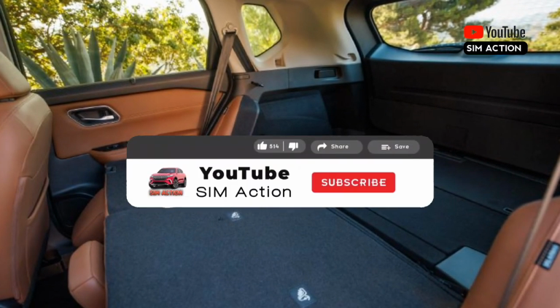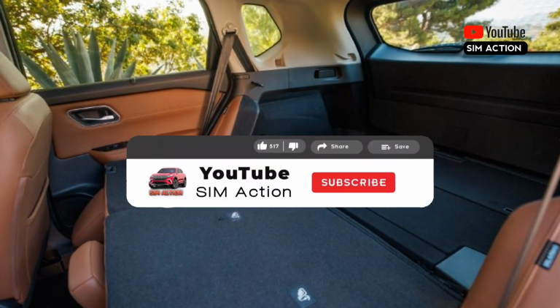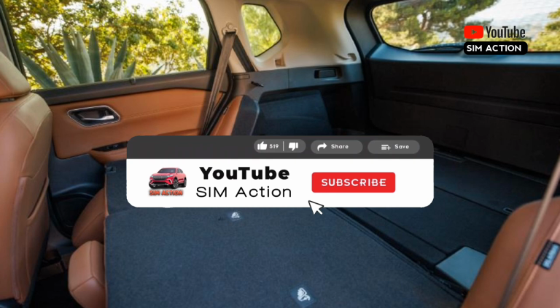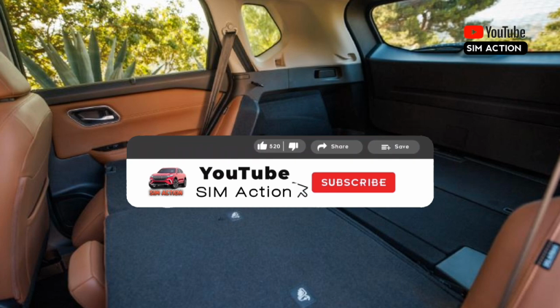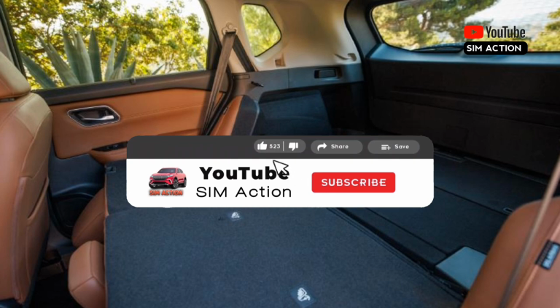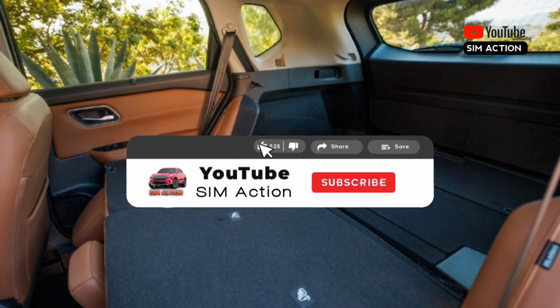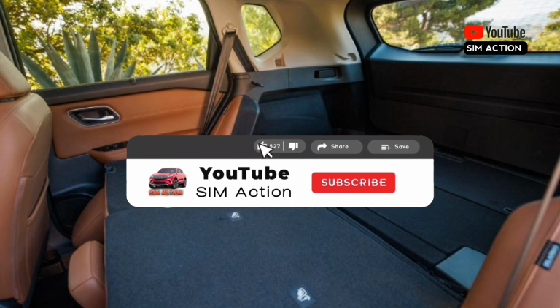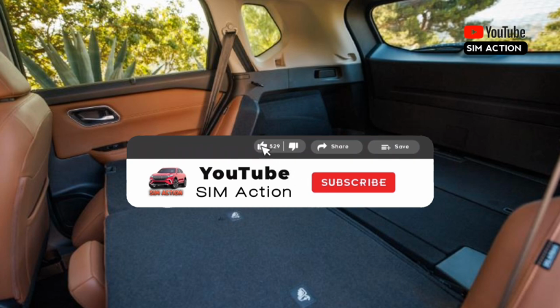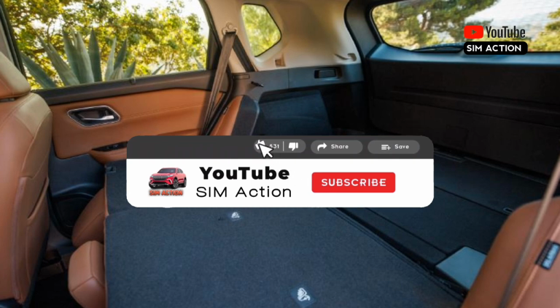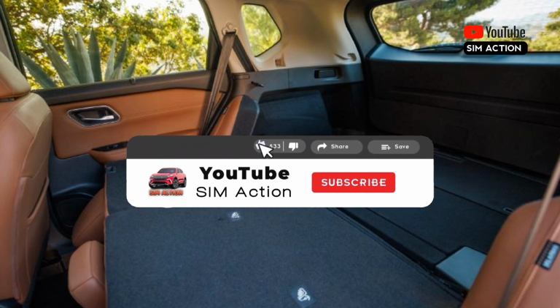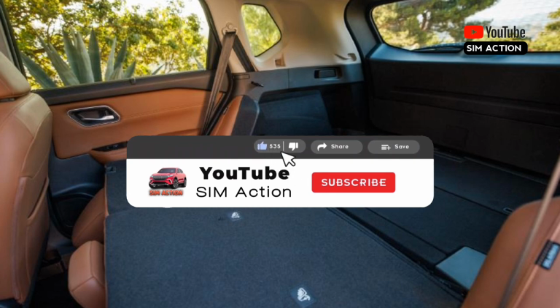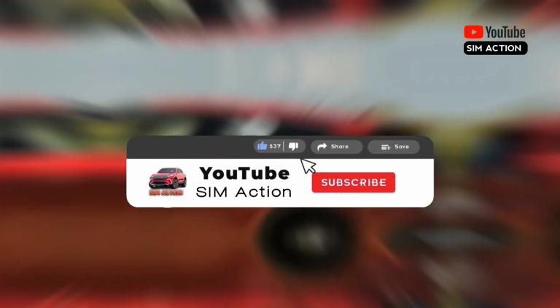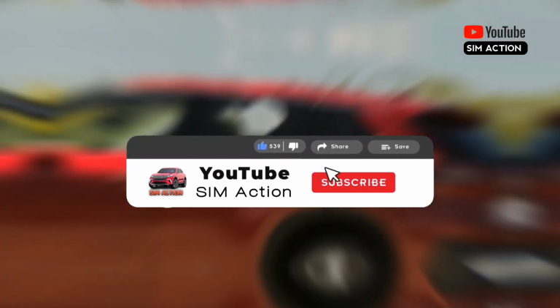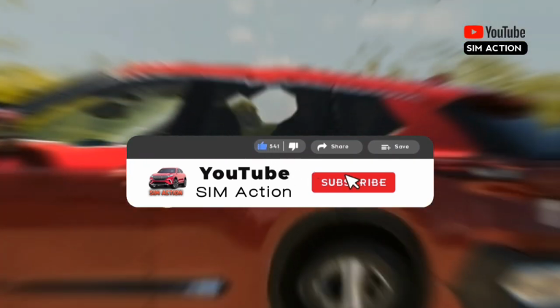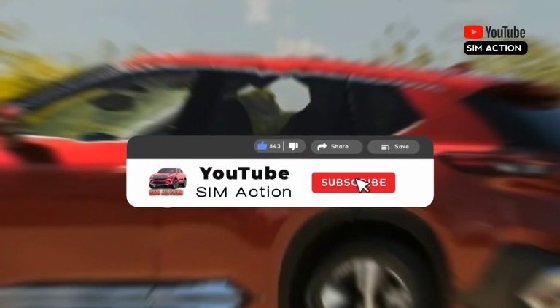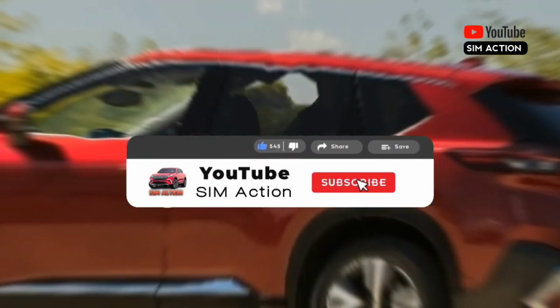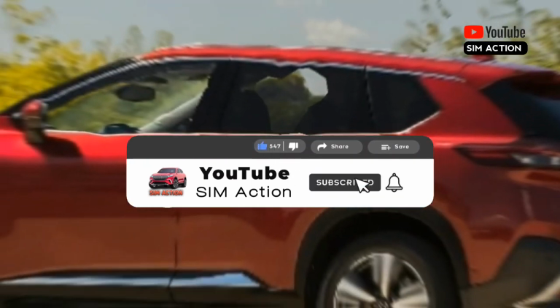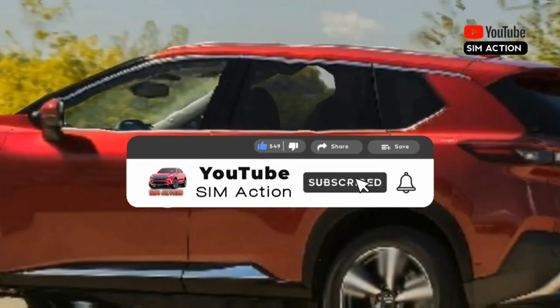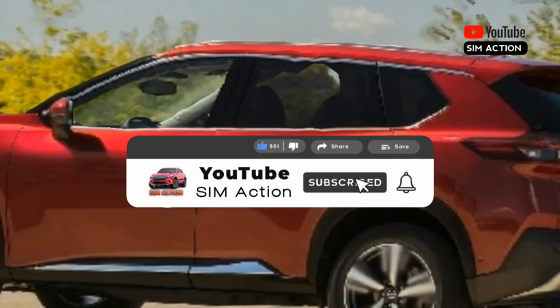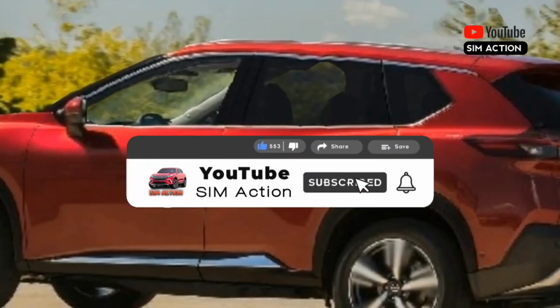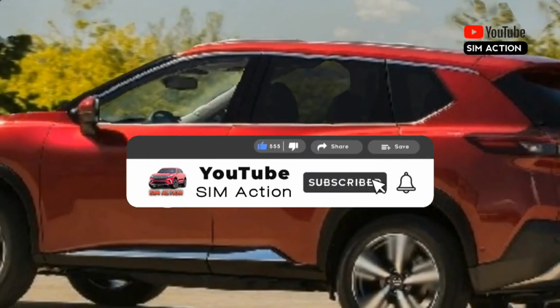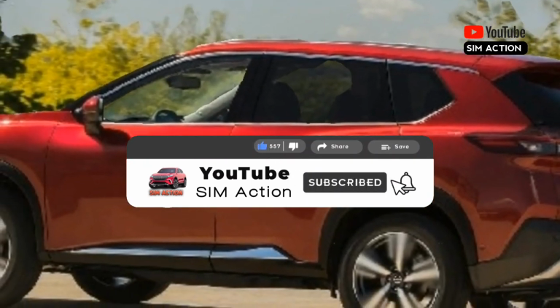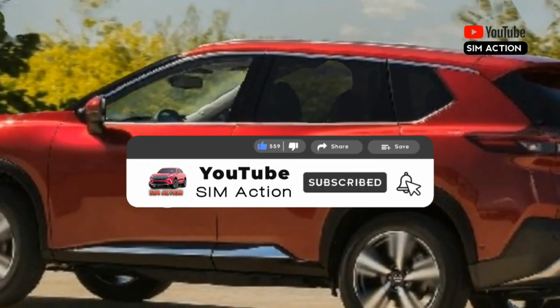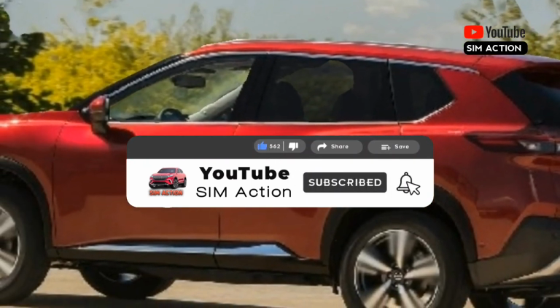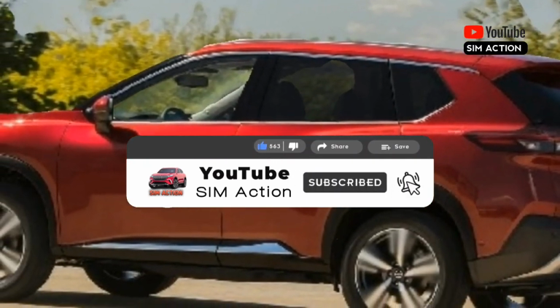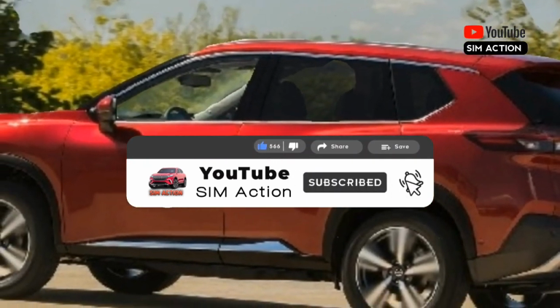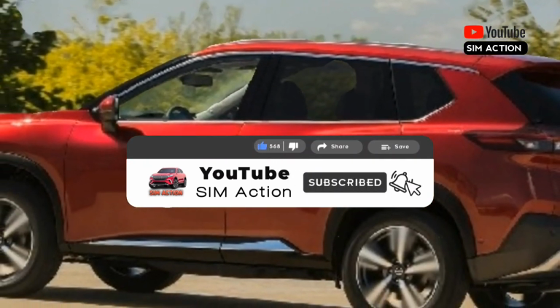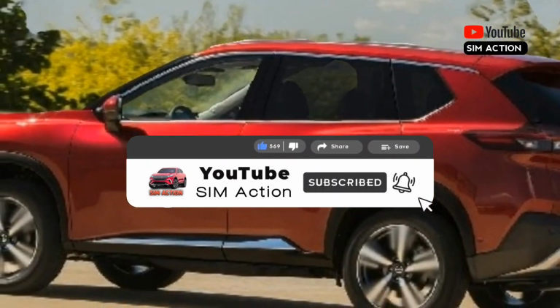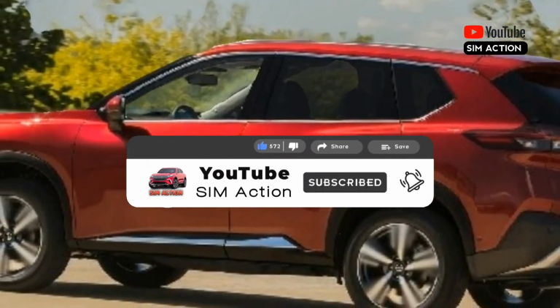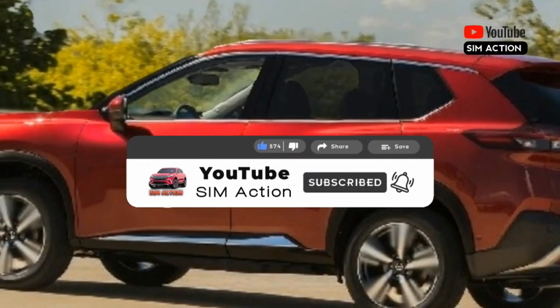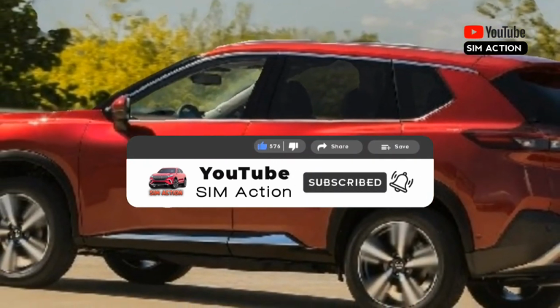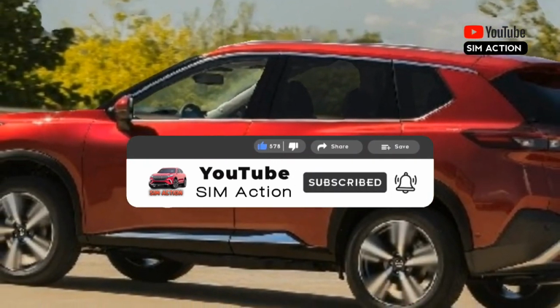Please don't forget to subscribe to the channel, like the video, share, and also comment down below.